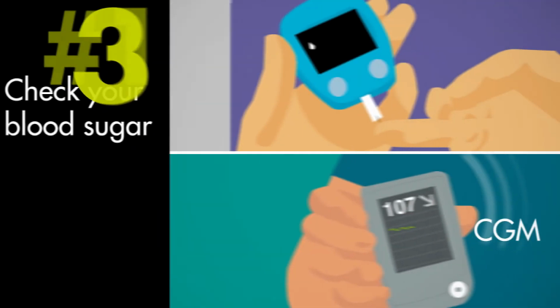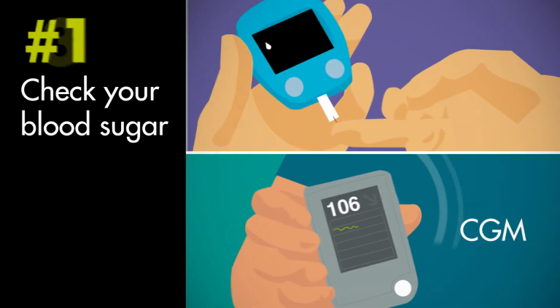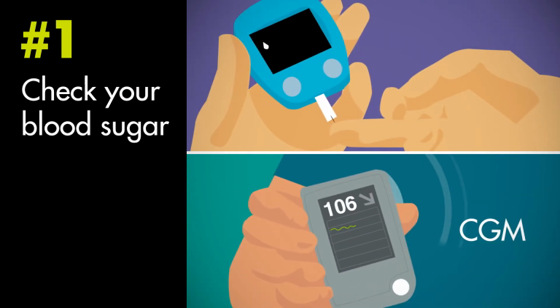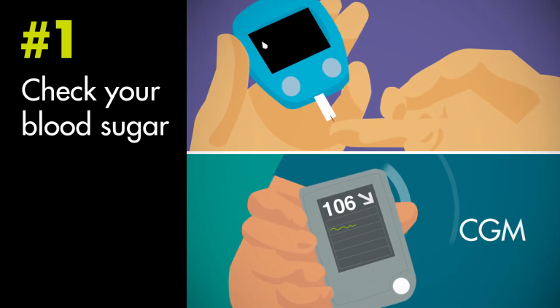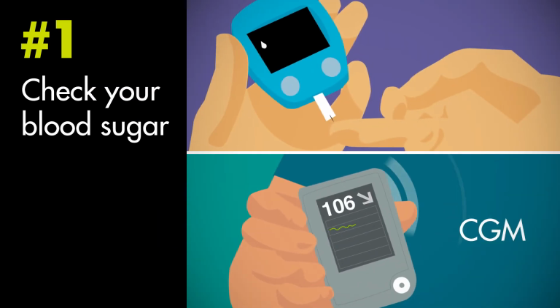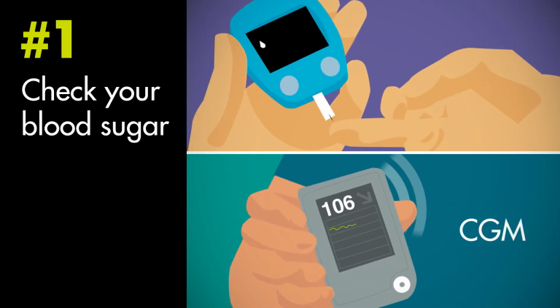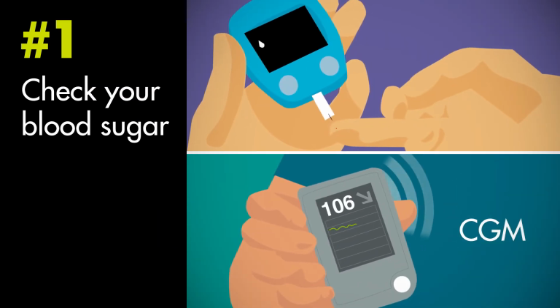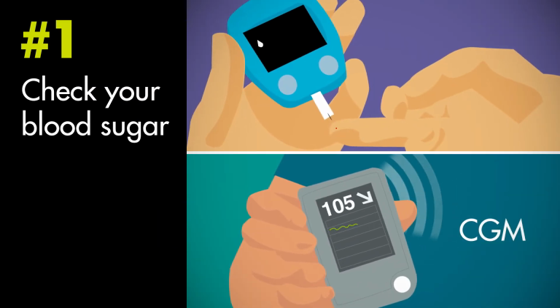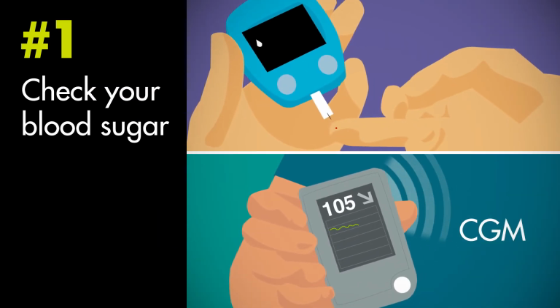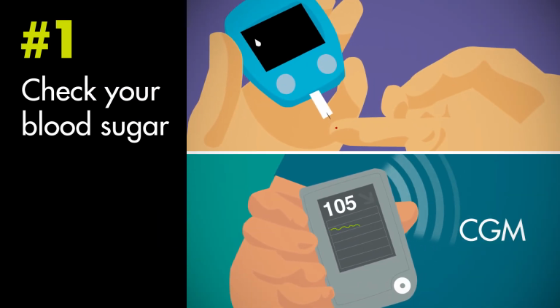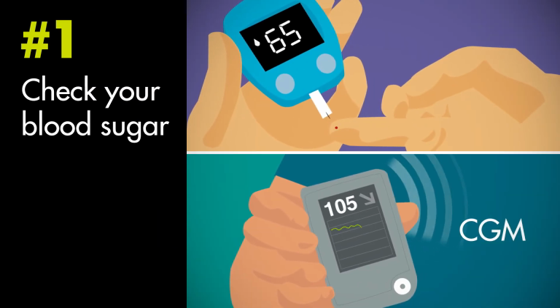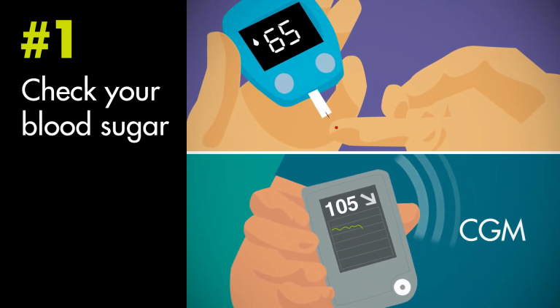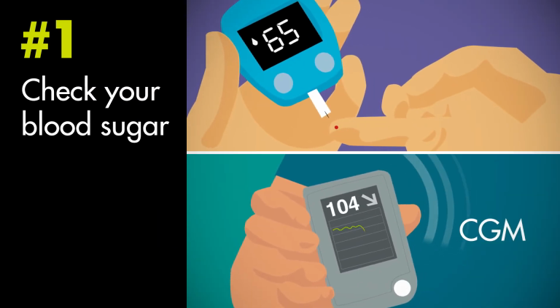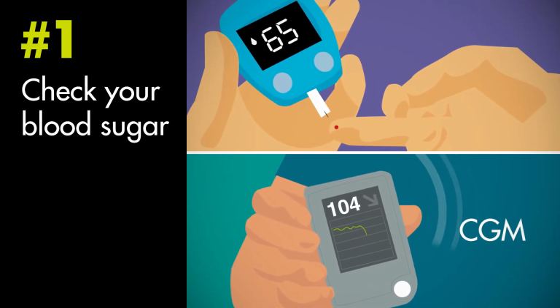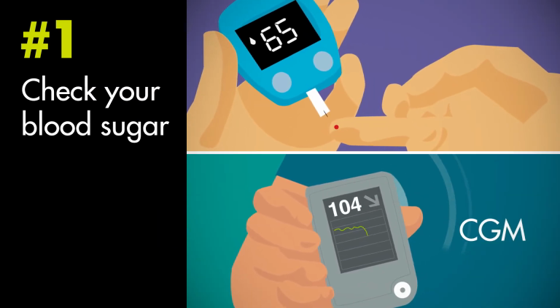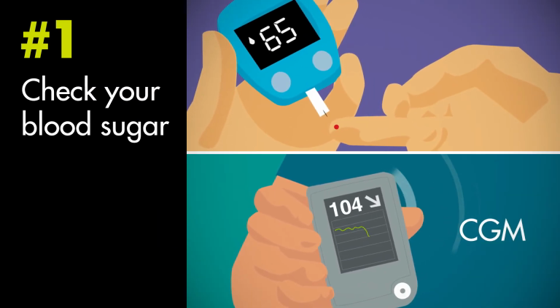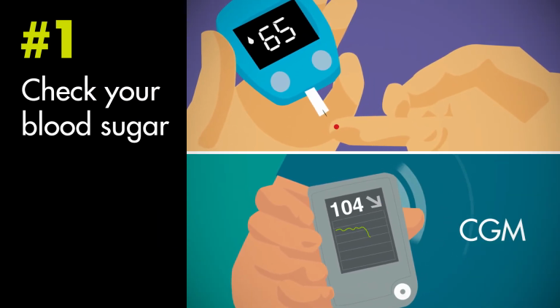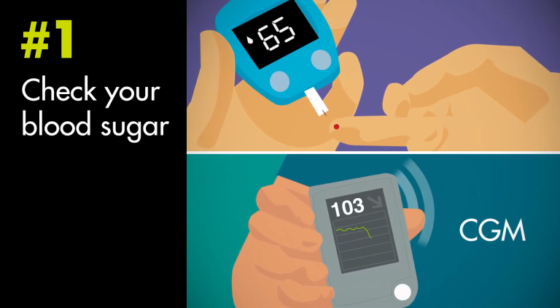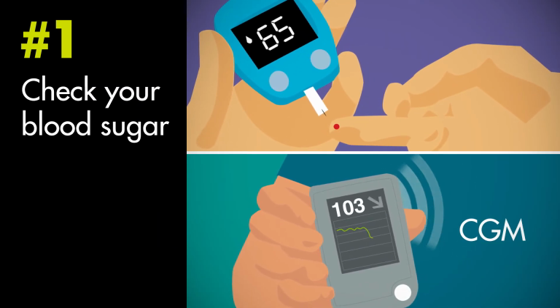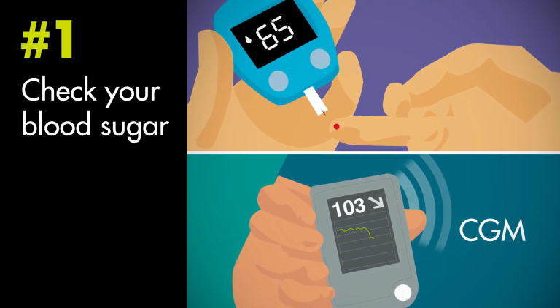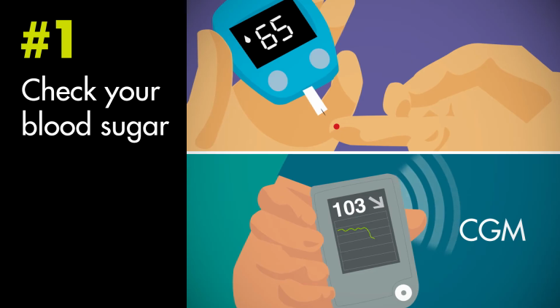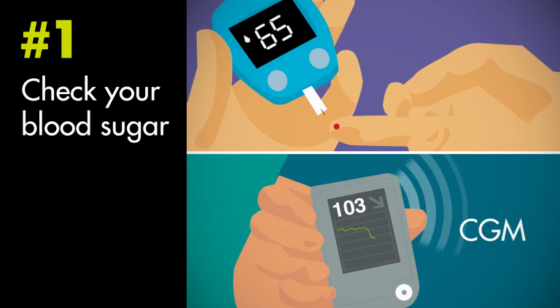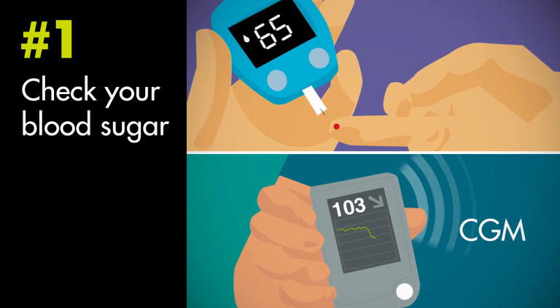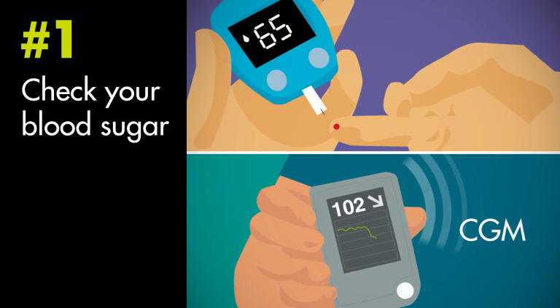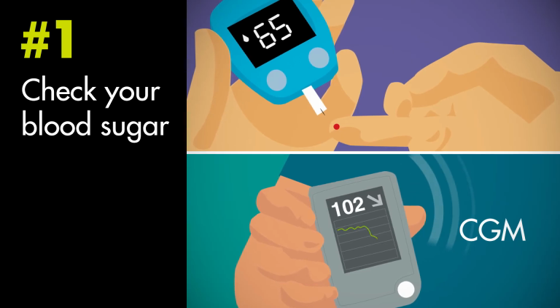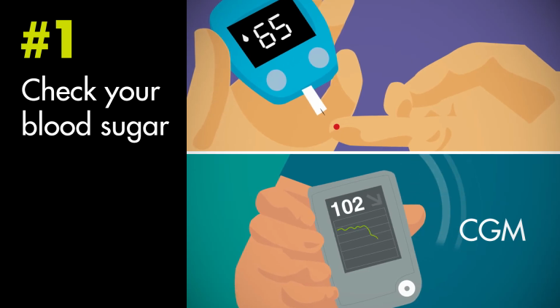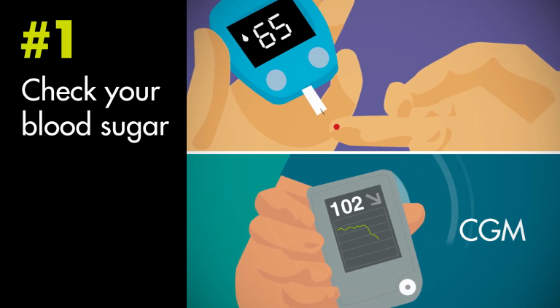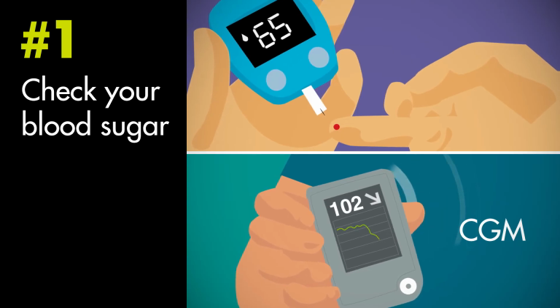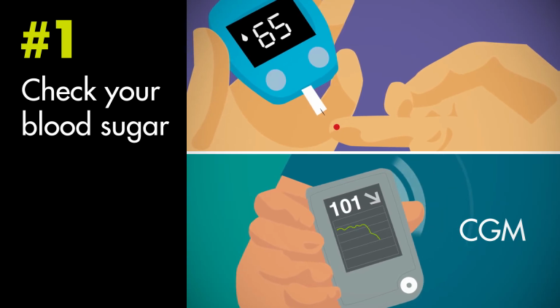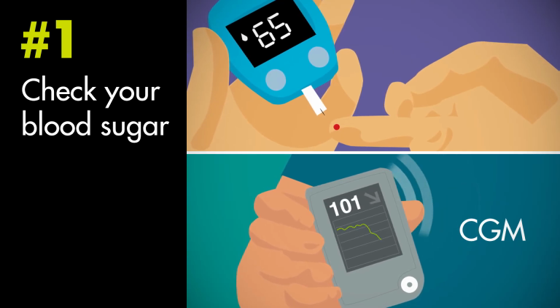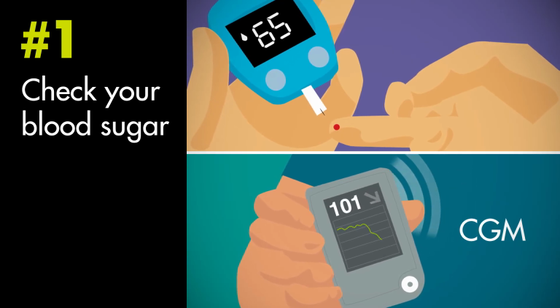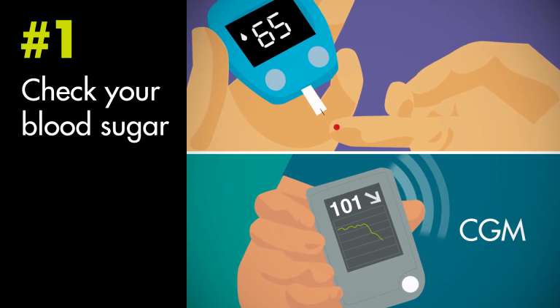Check your blood sugar in whatever way you normally monitor it. Don't just rely on how you feel, as you may not always have symptoms.